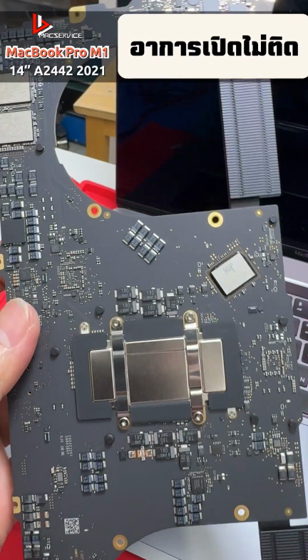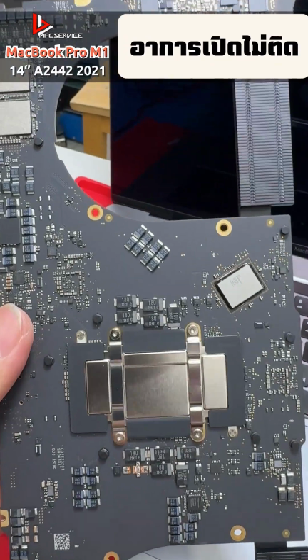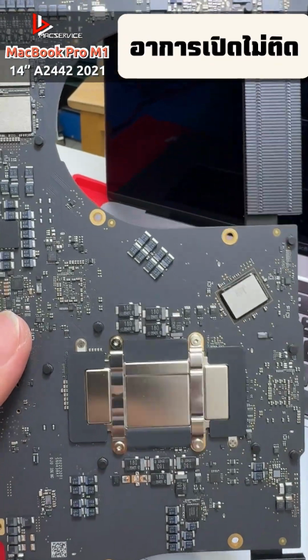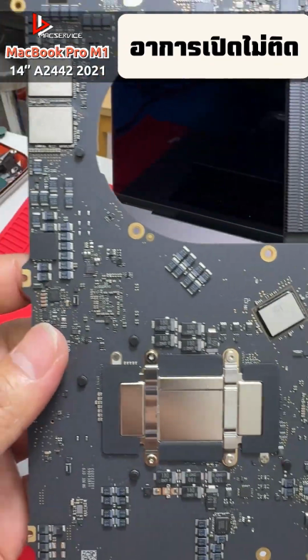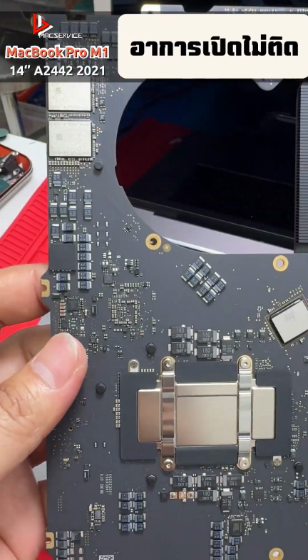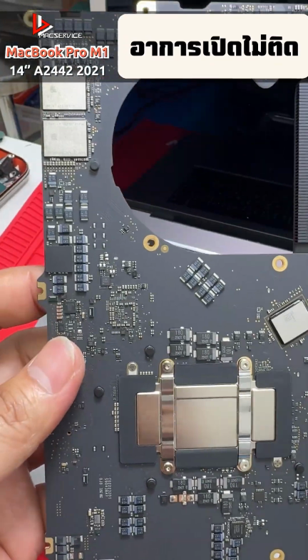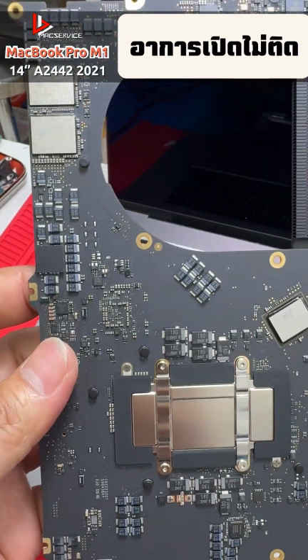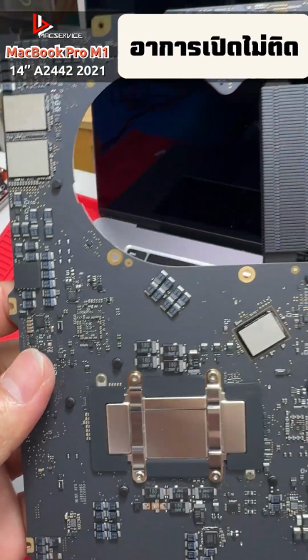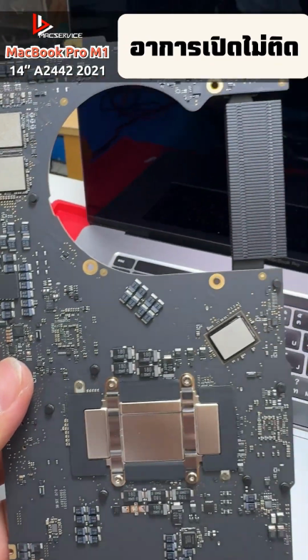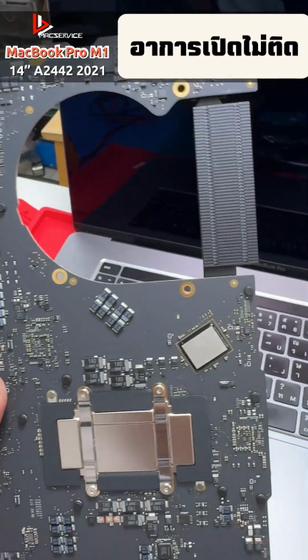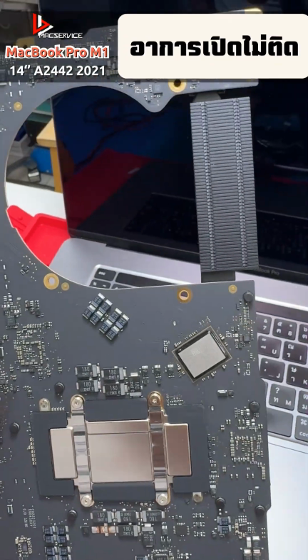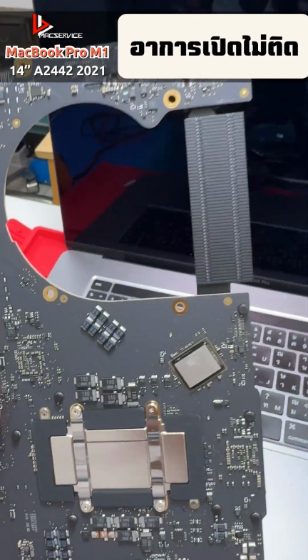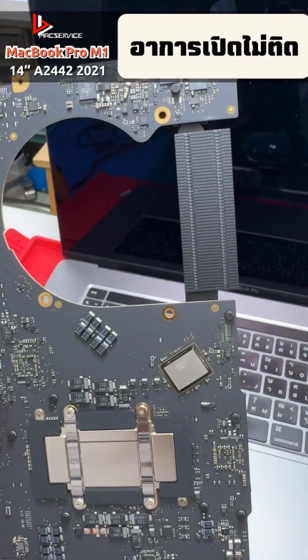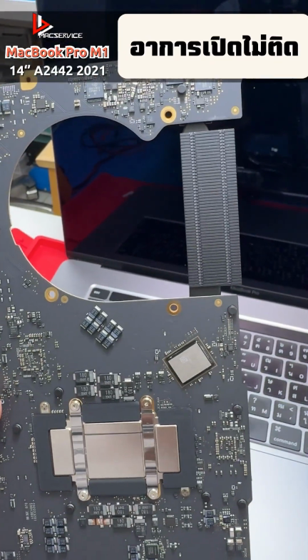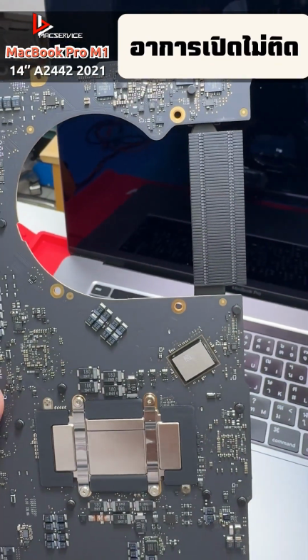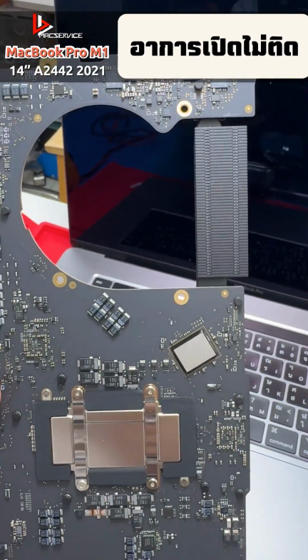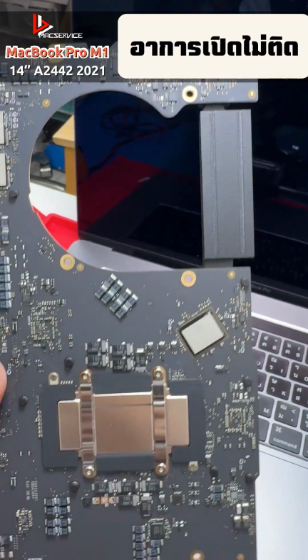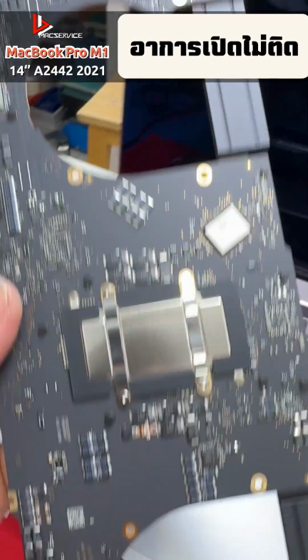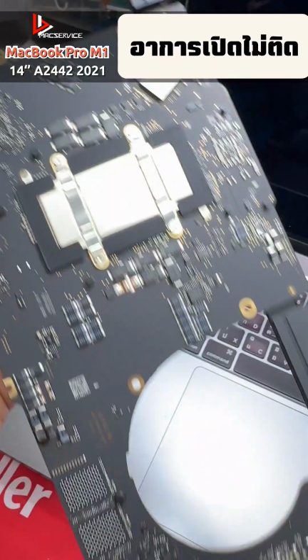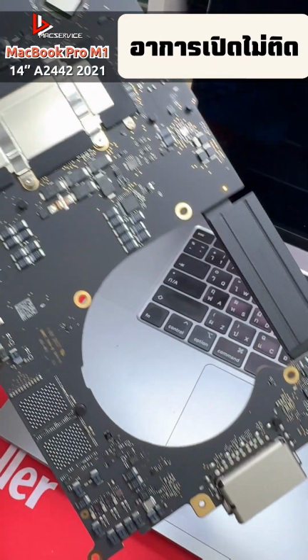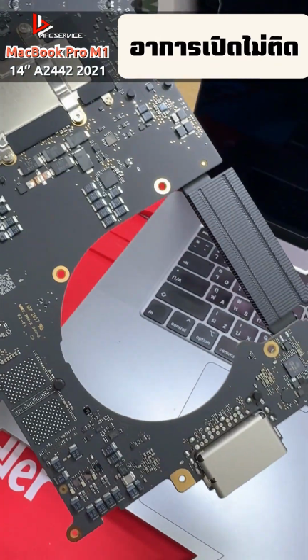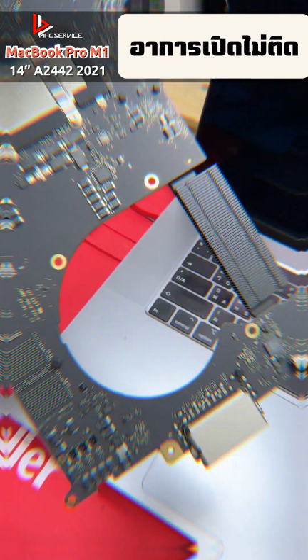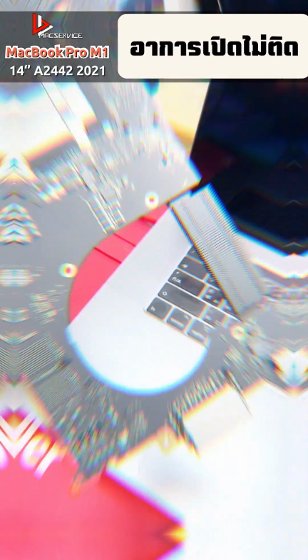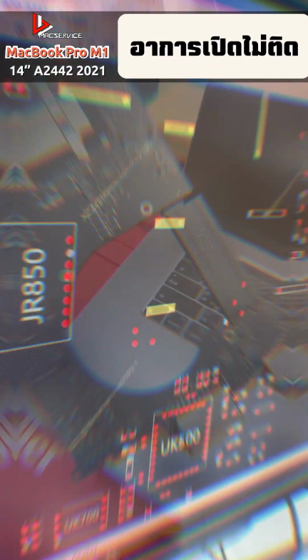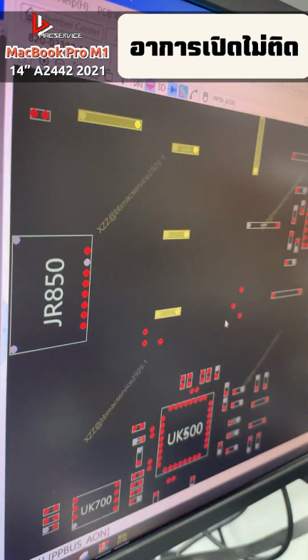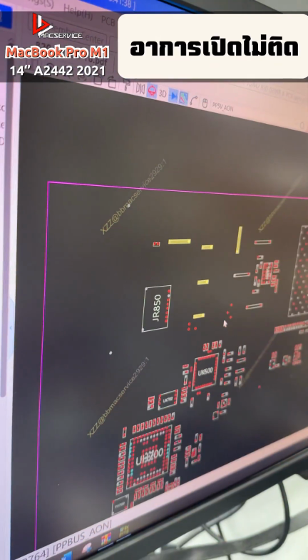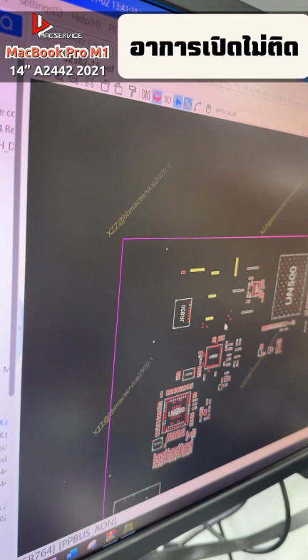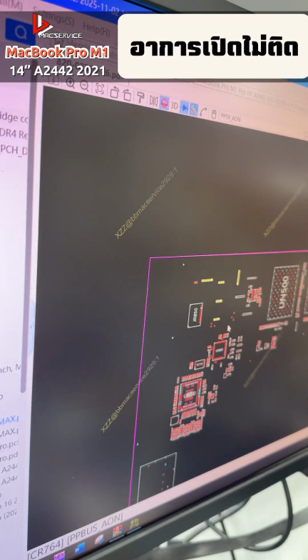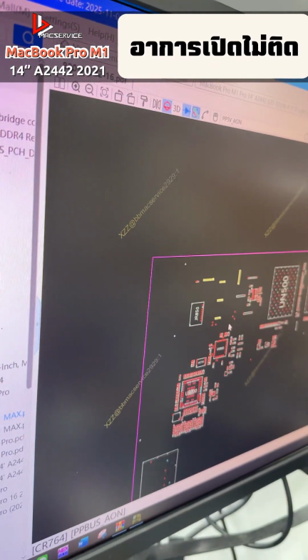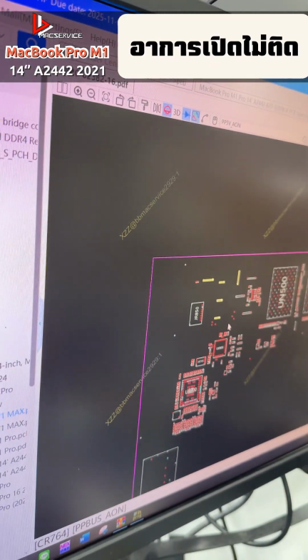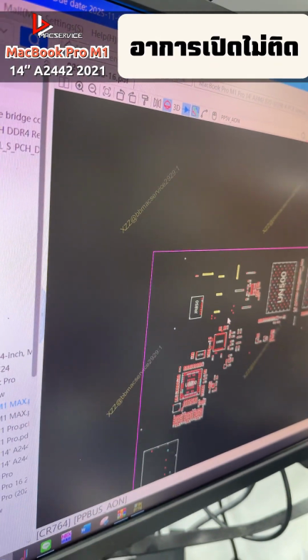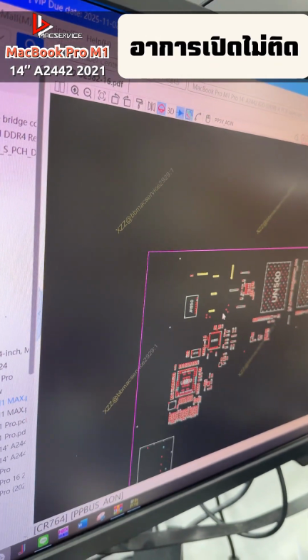Now let's take a look at which section or part is shorted or has a problem. Previously, when we measured it, the value dropped significantly. We've already fixed that part.